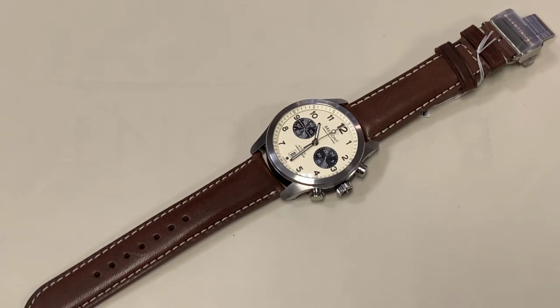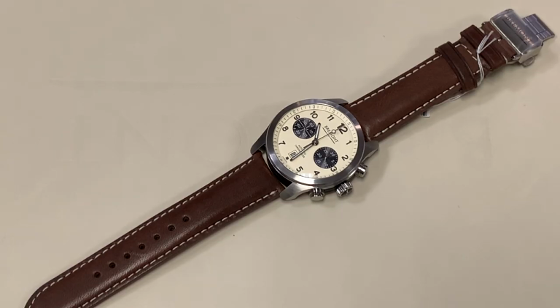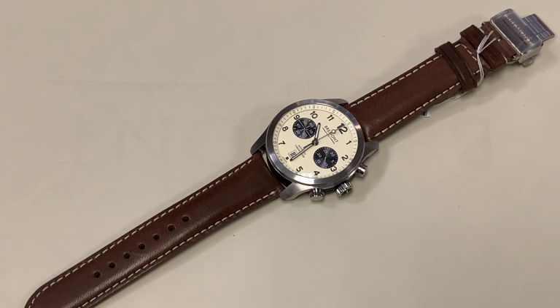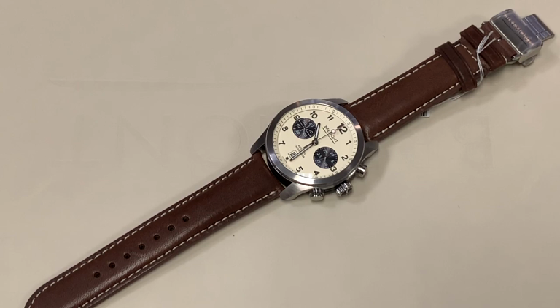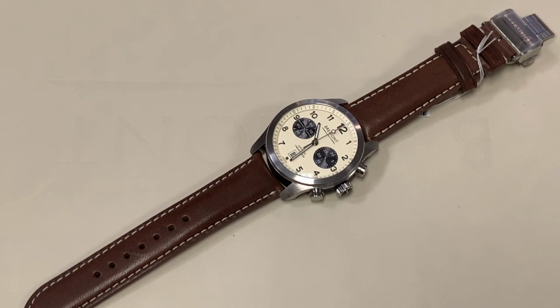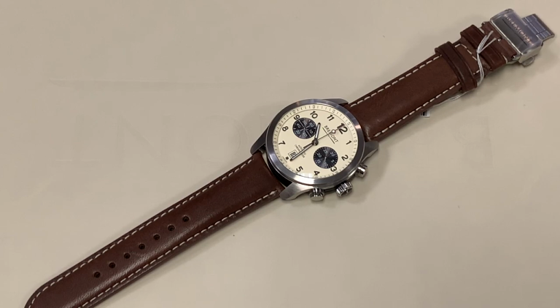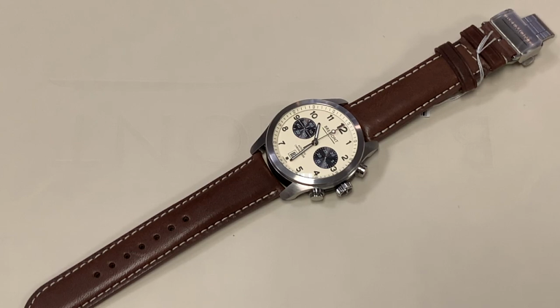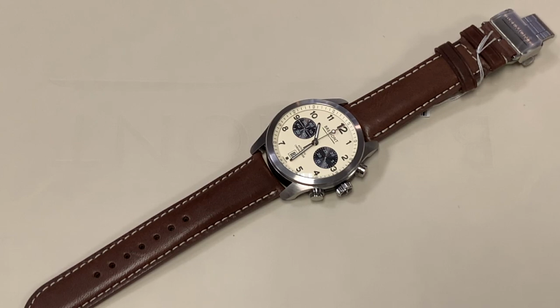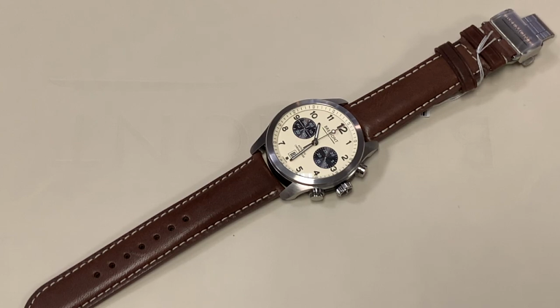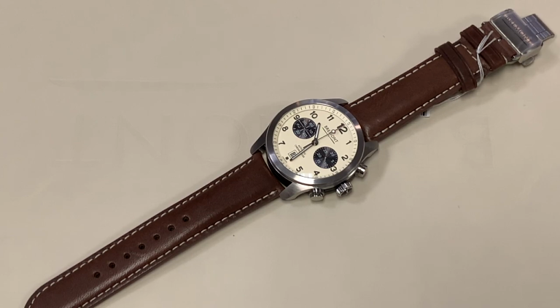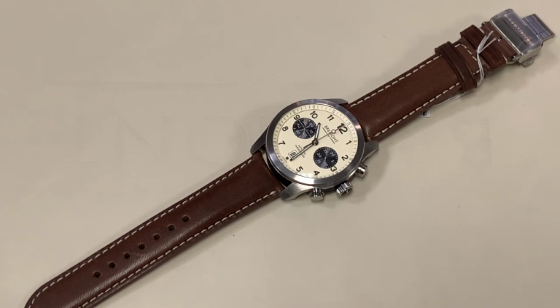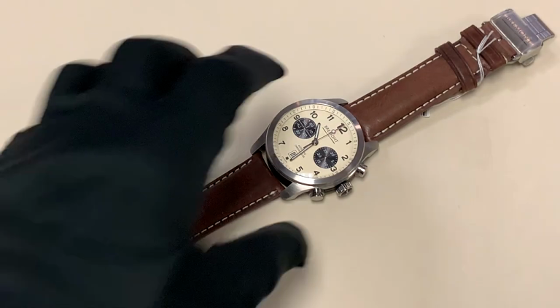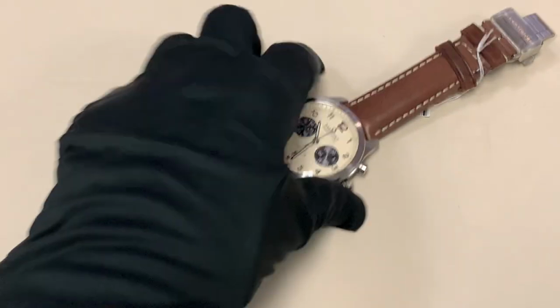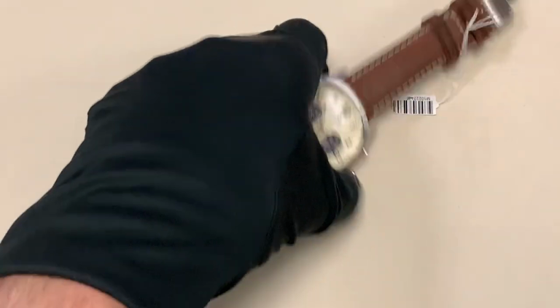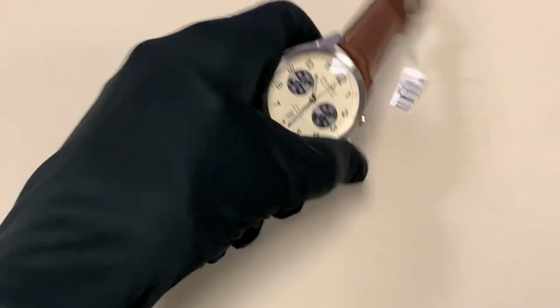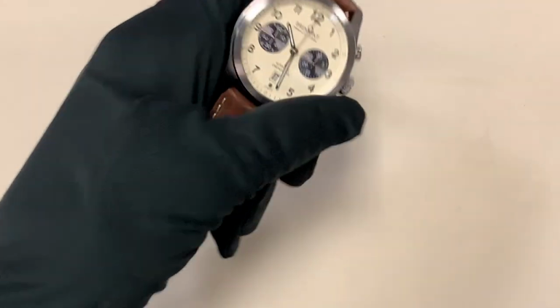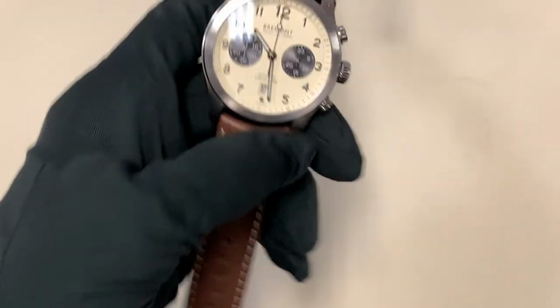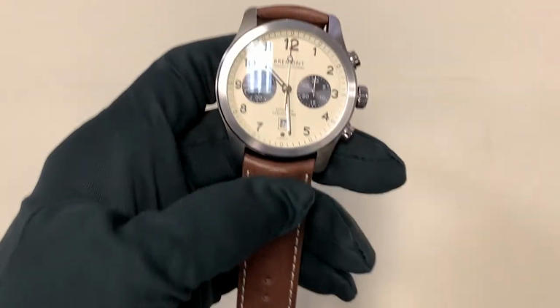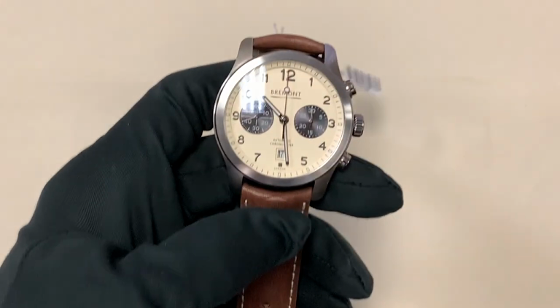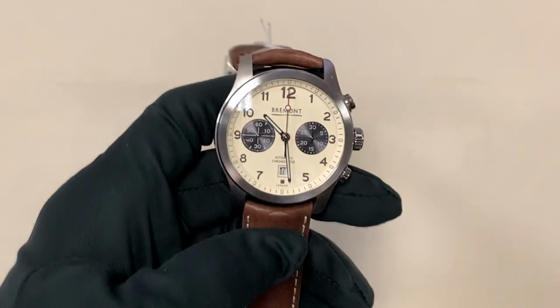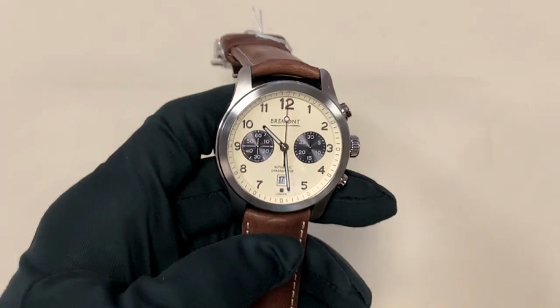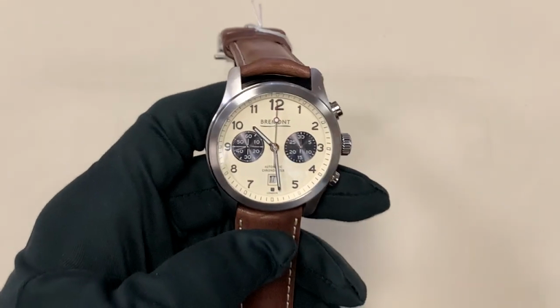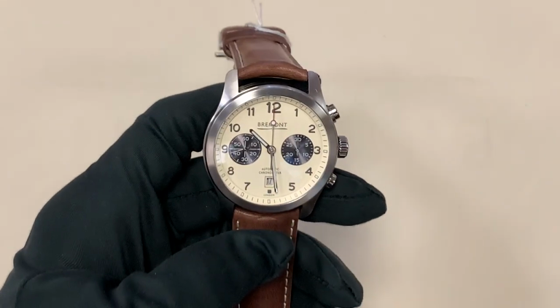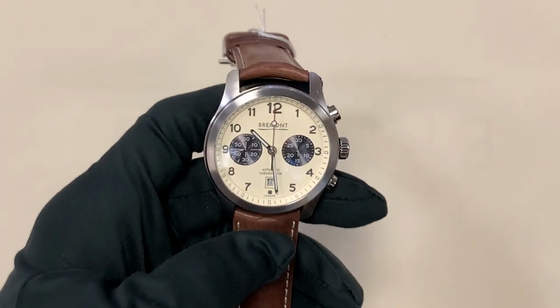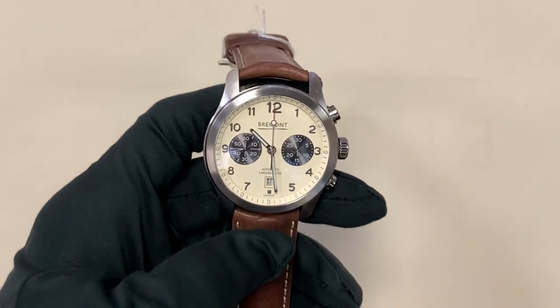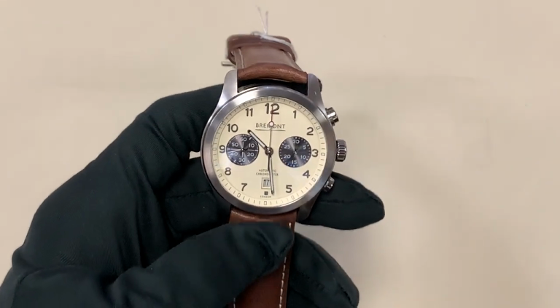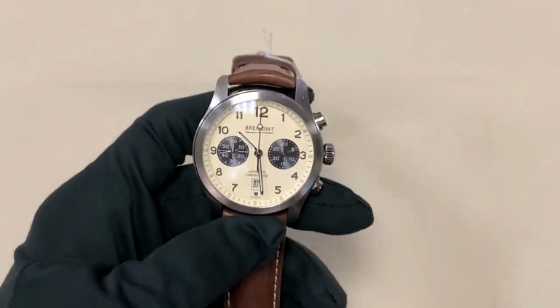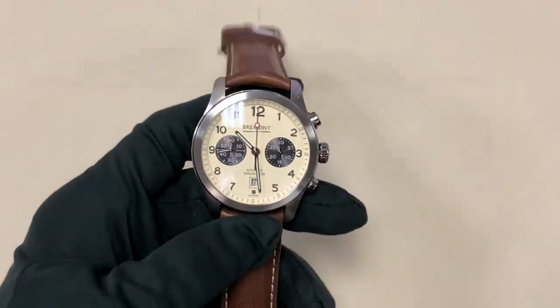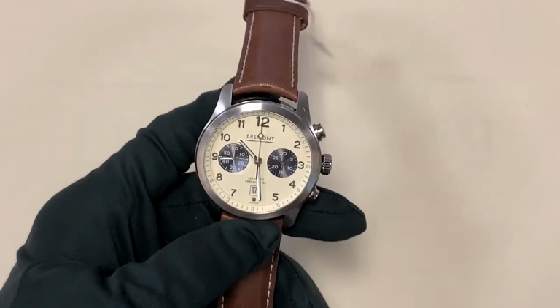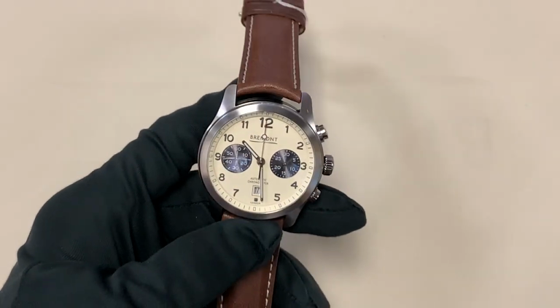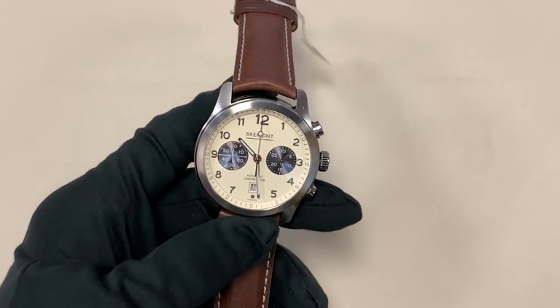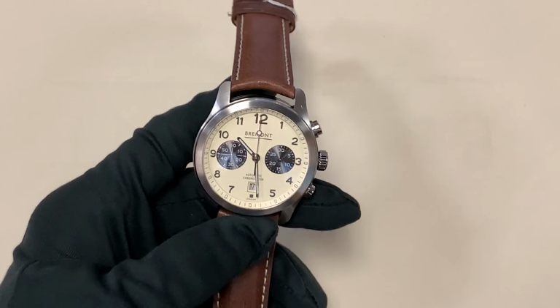Hi, this is Brandon from Watches on You. Today we're going to be reviewing the Bremont Alt-1C Chronograph.